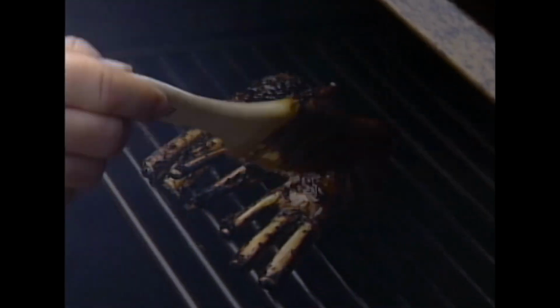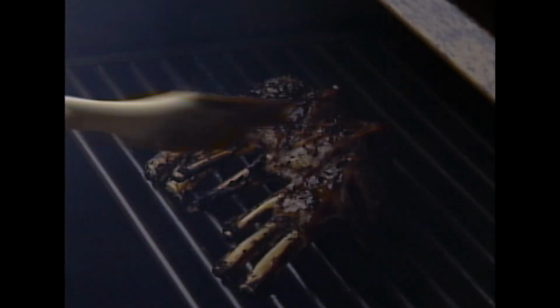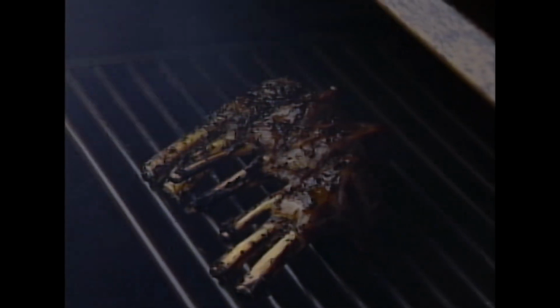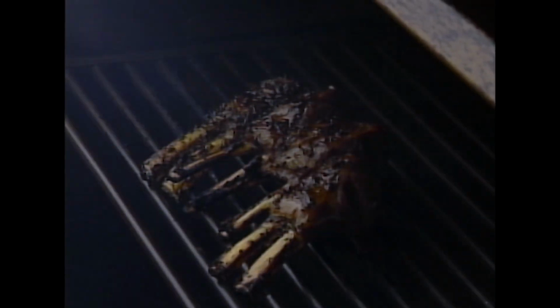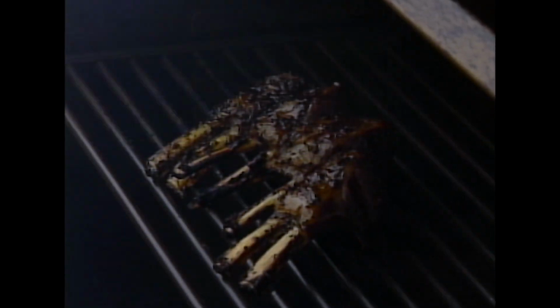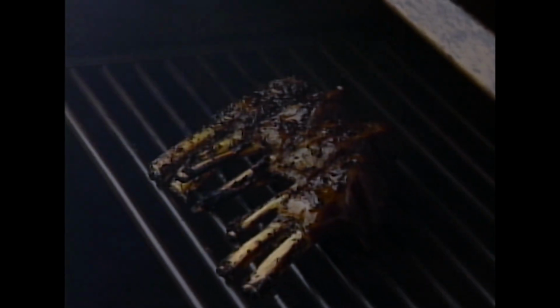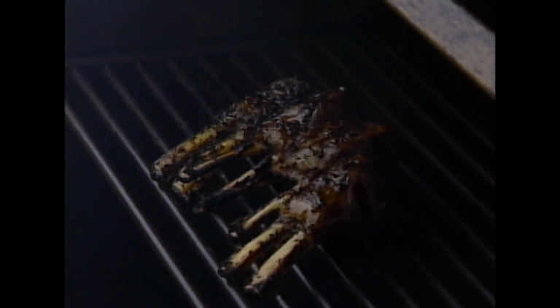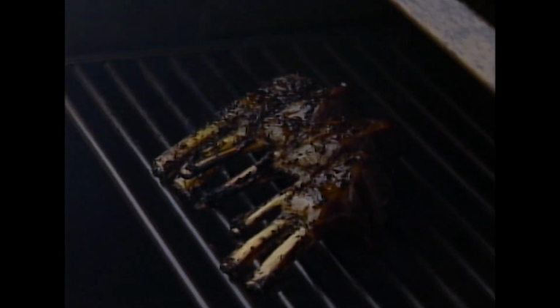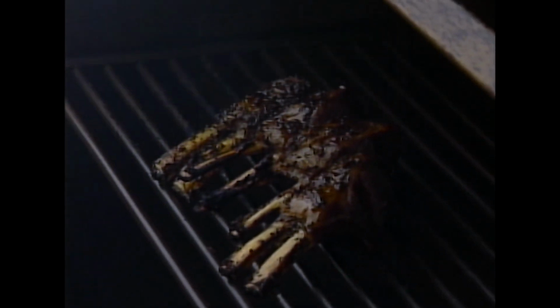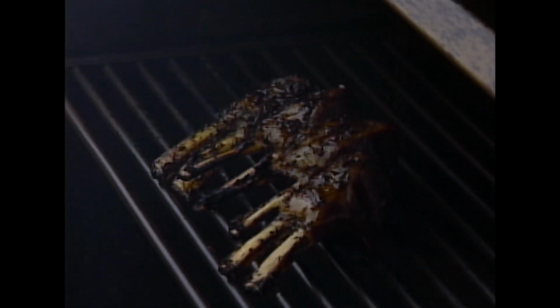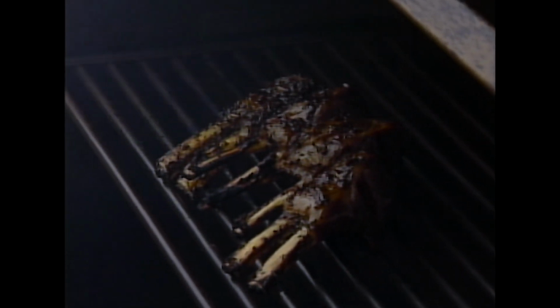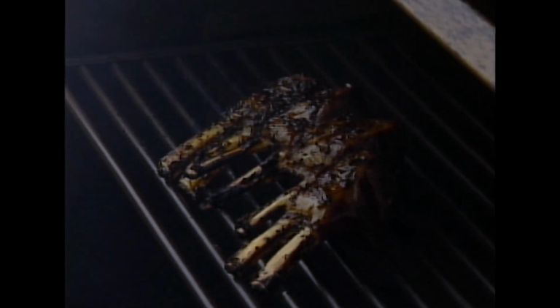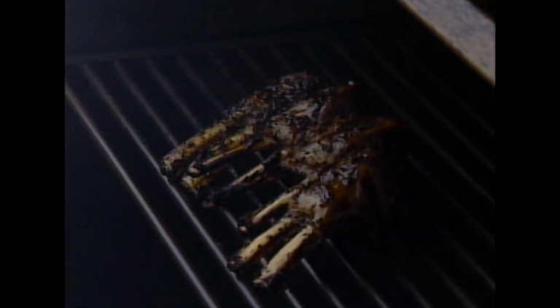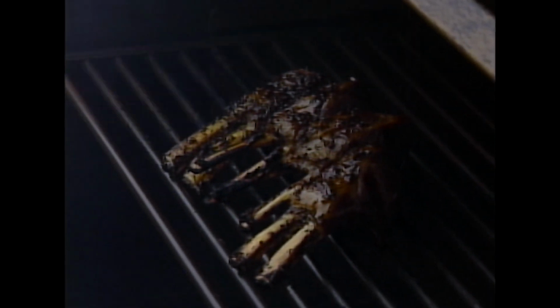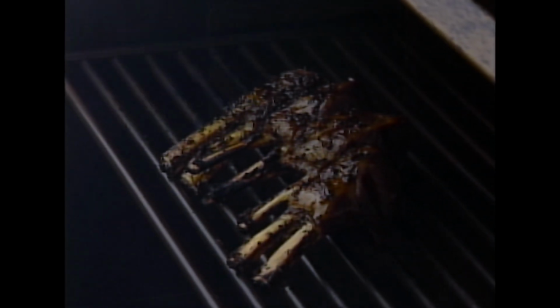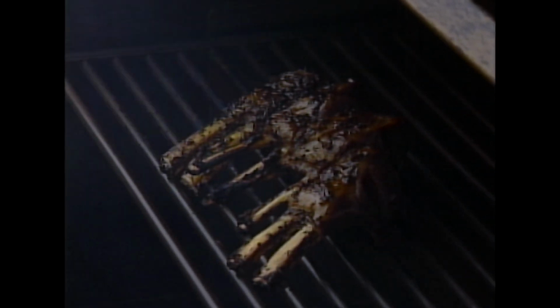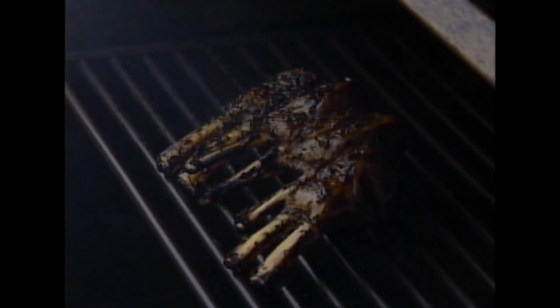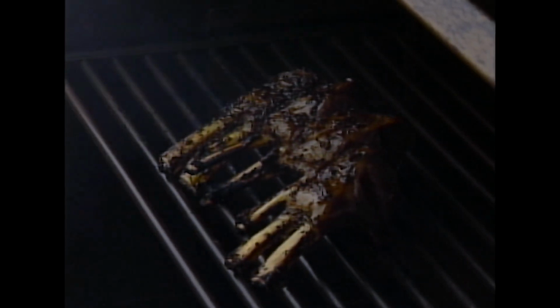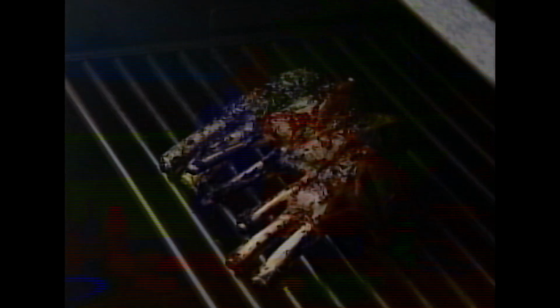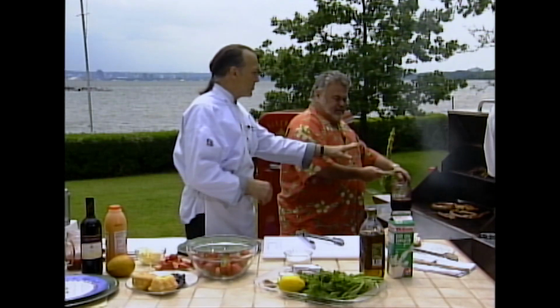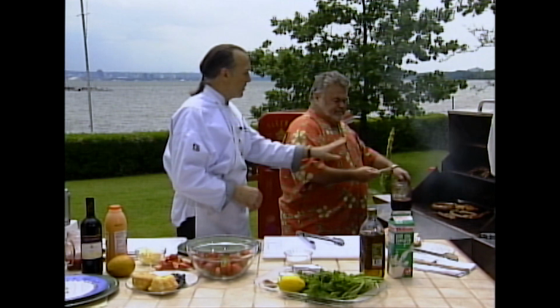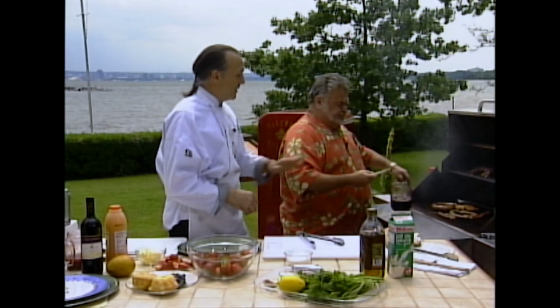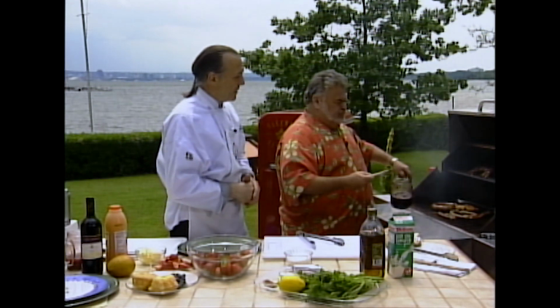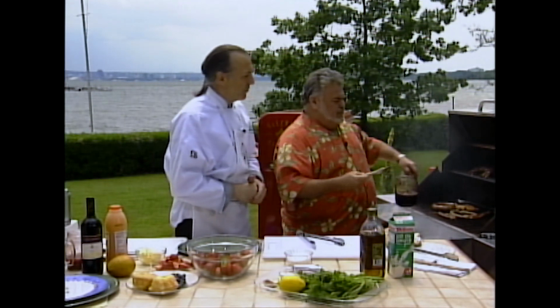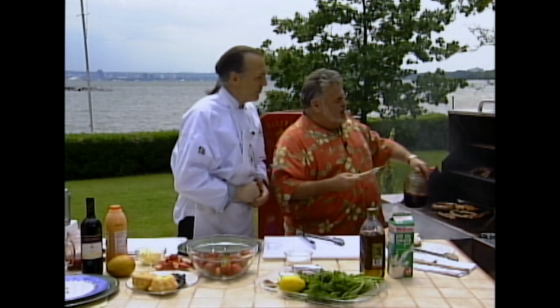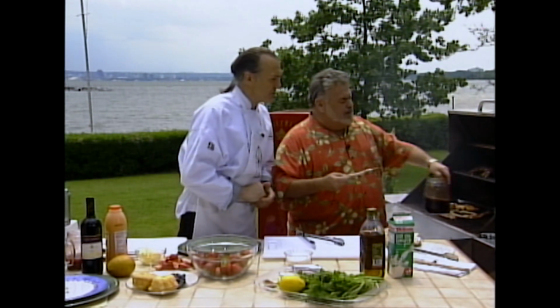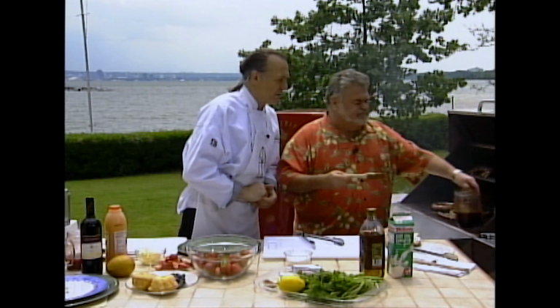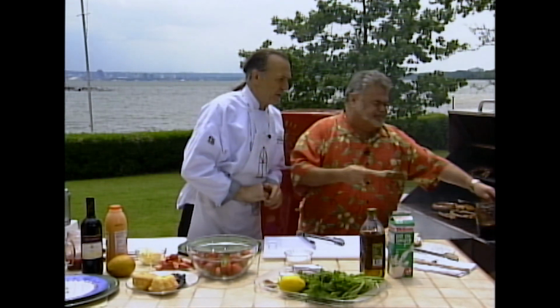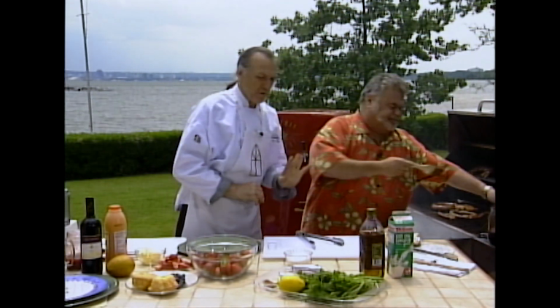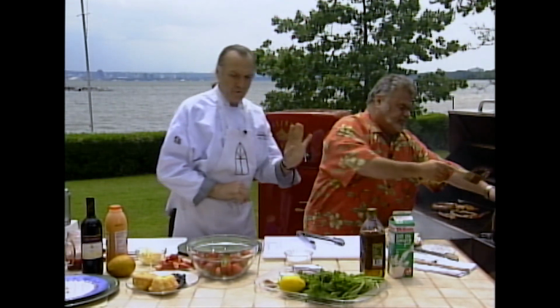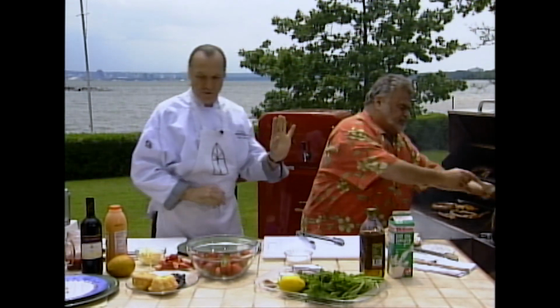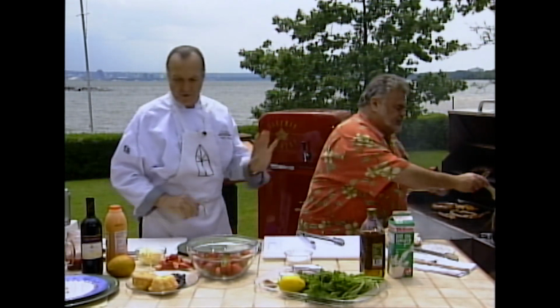It moisturizes the meat and at the same time brings the flavor. What a flavor. No salt, by the way — no salt at all.